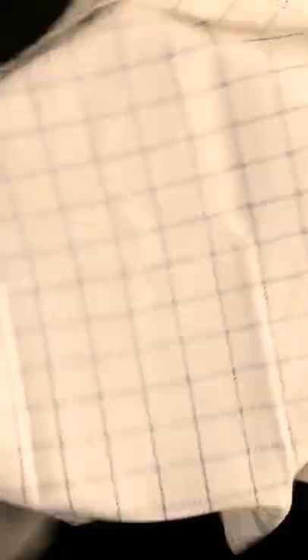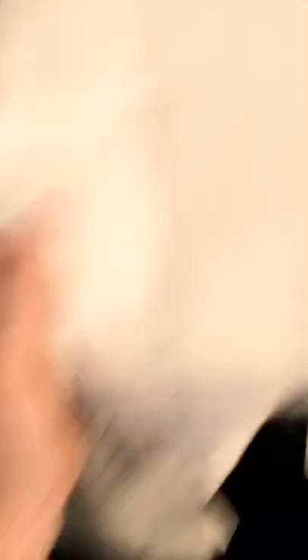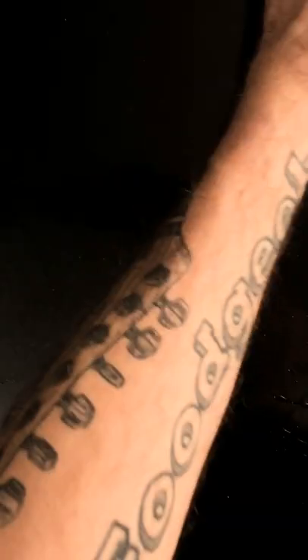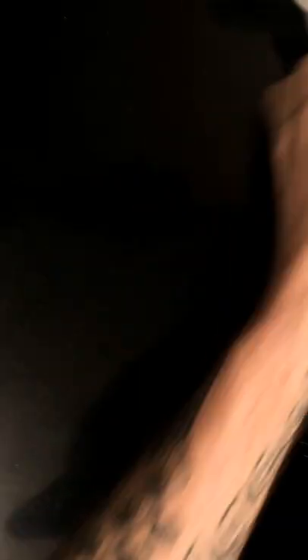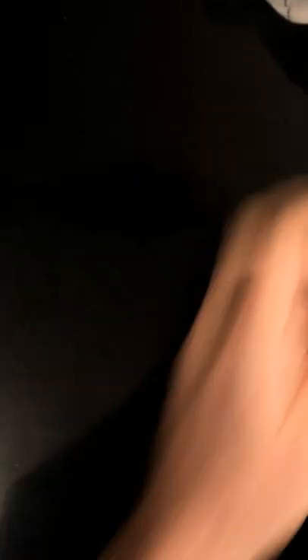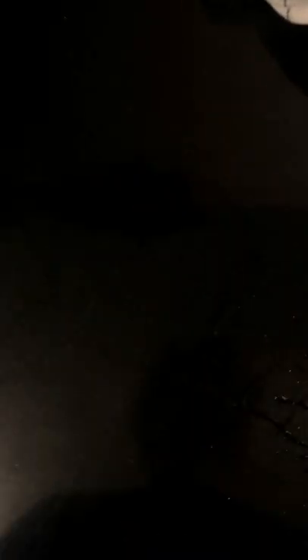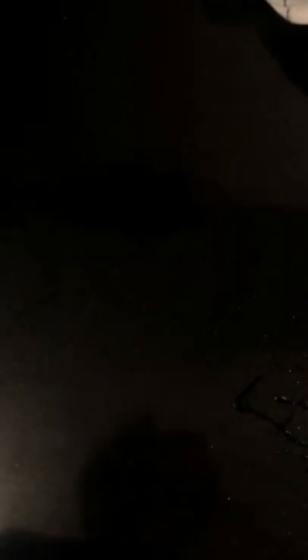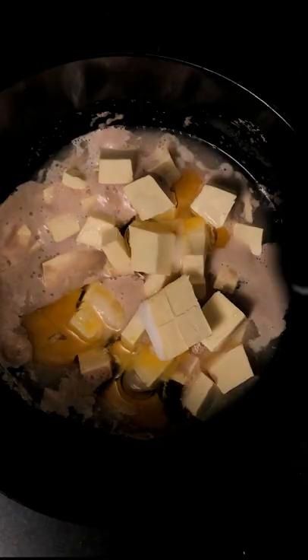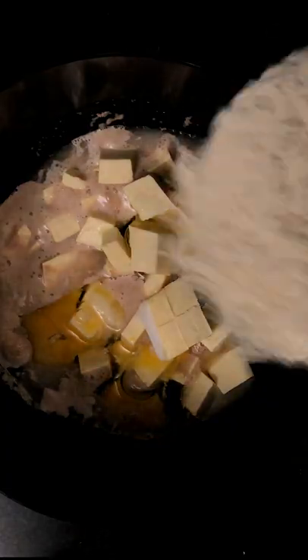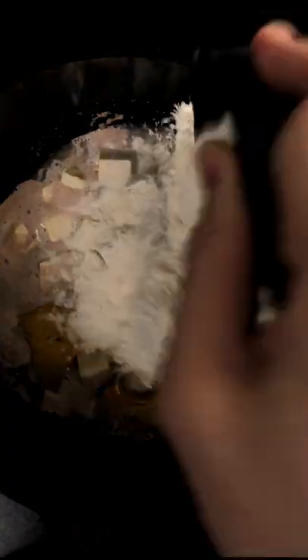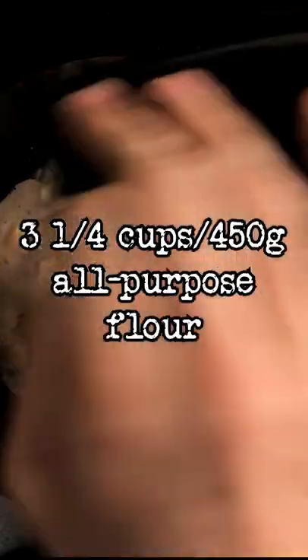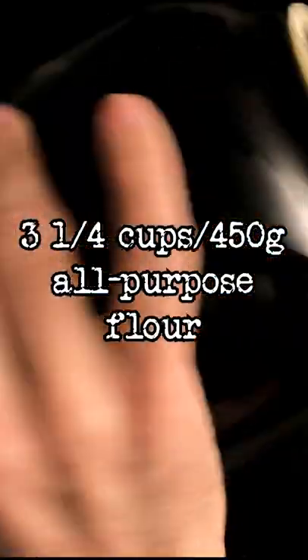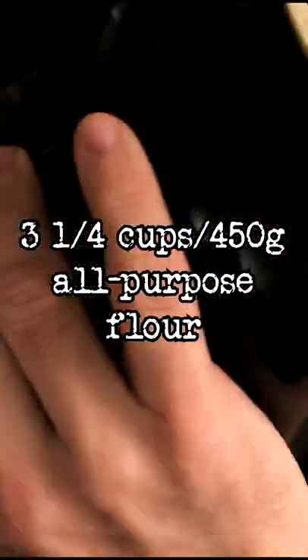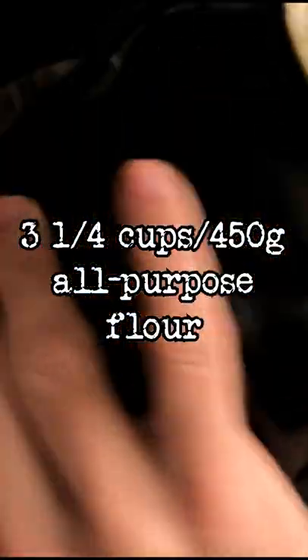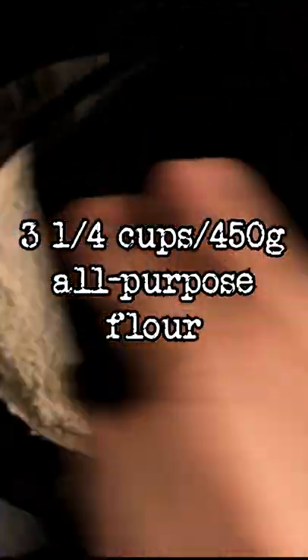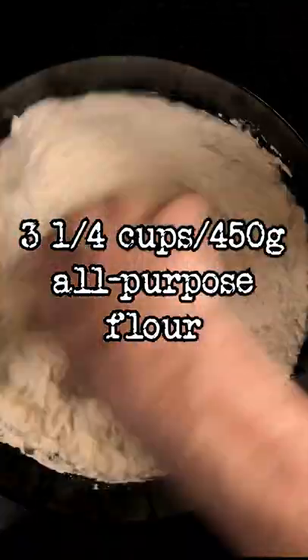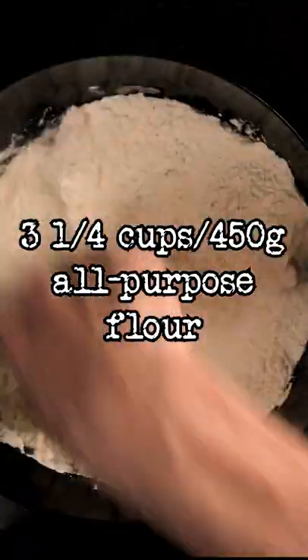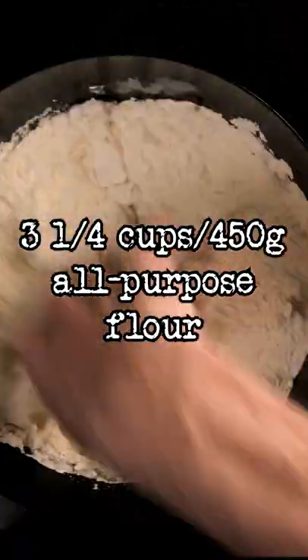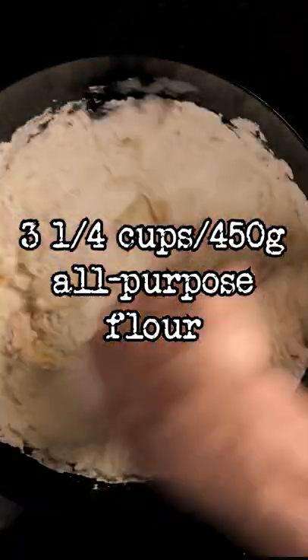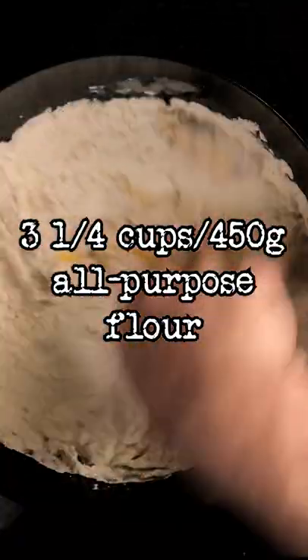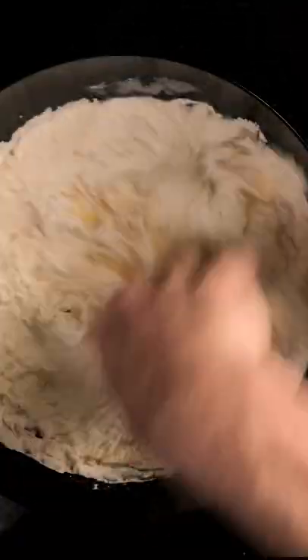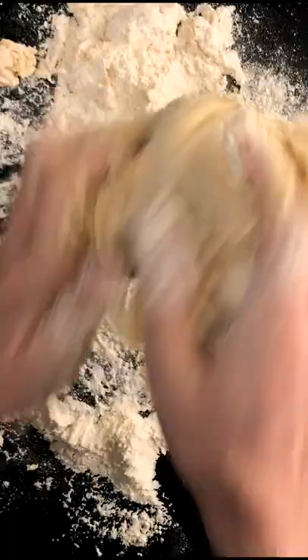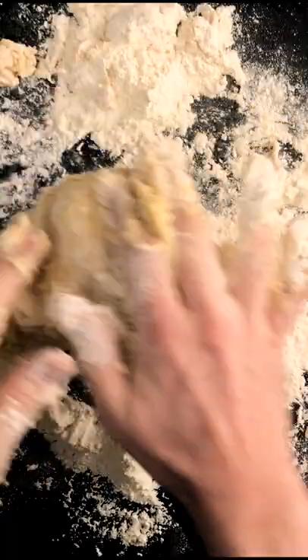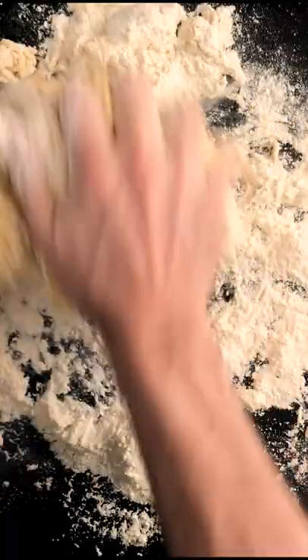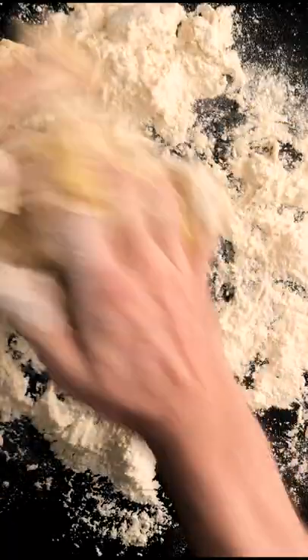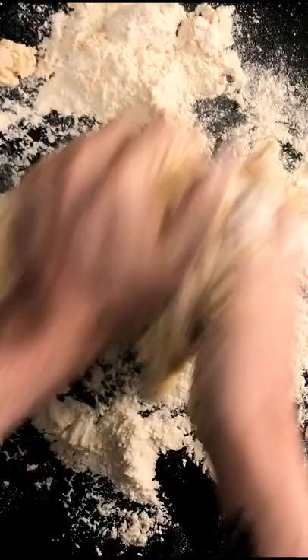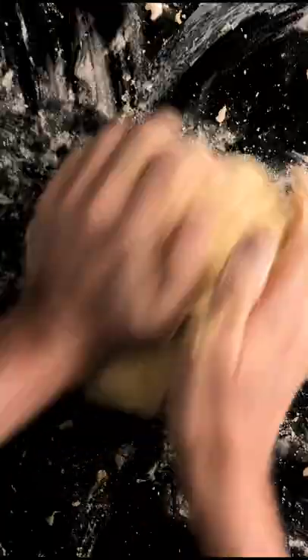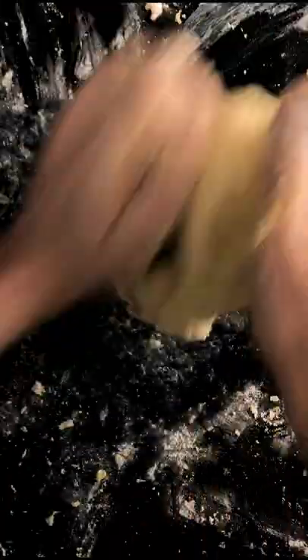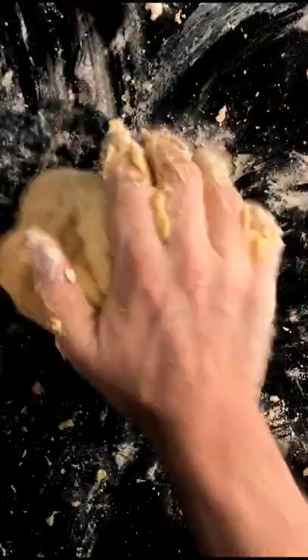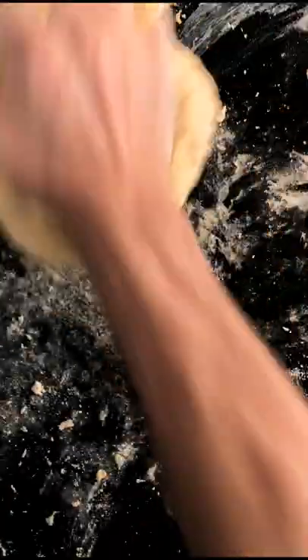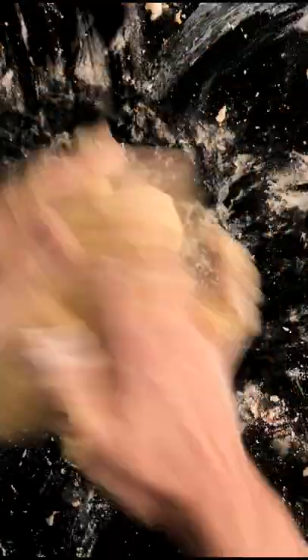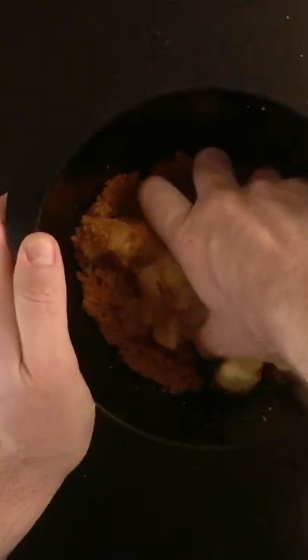Leave it on the counter for 10 minutes. Then add 3 and a quarter cups of all-purpose flour. Mix and then knead it until you have a cohesive dough.